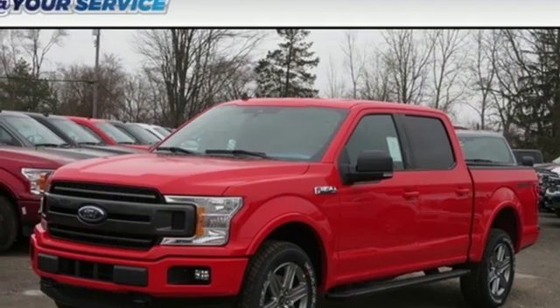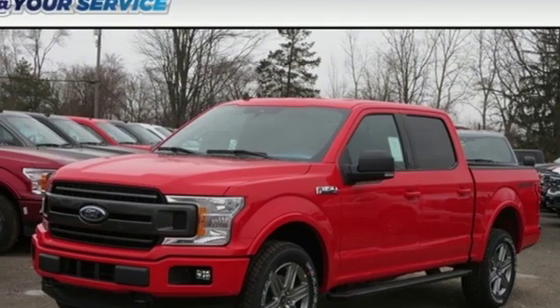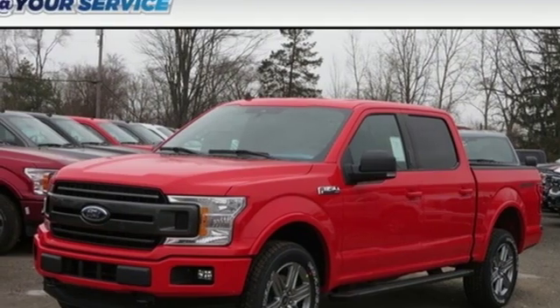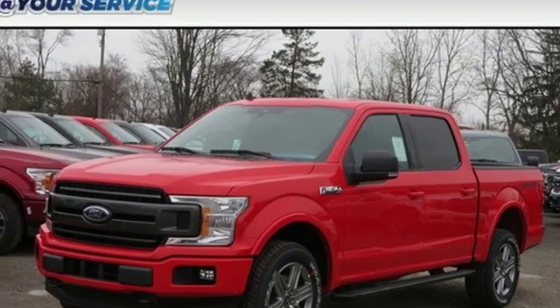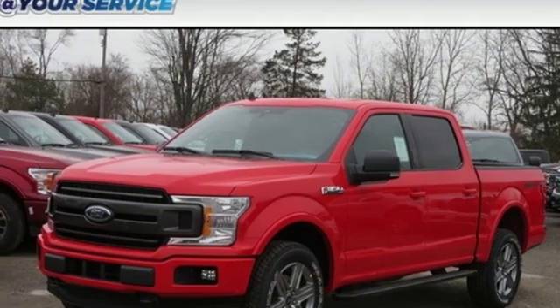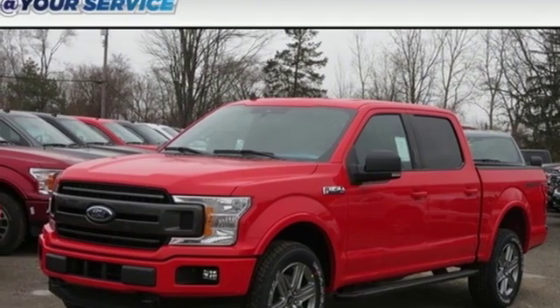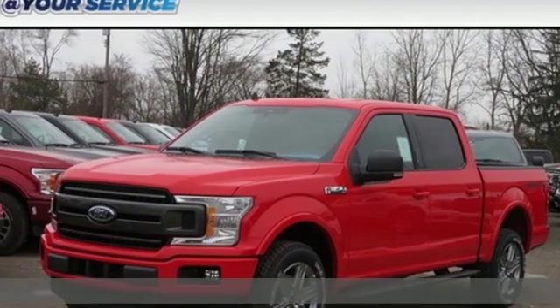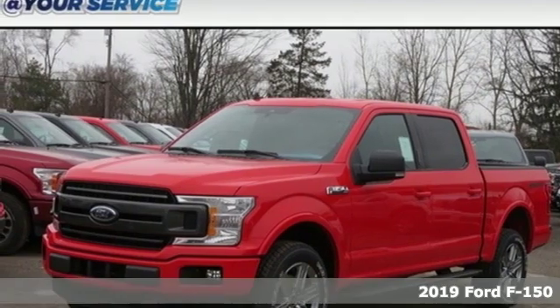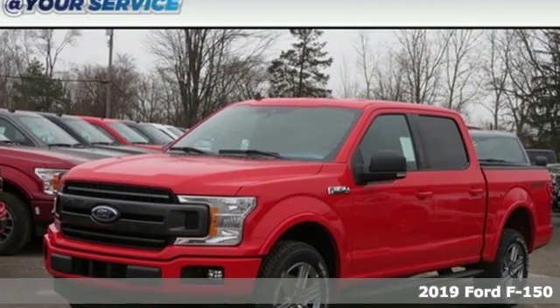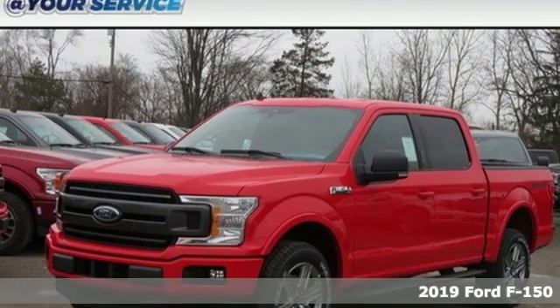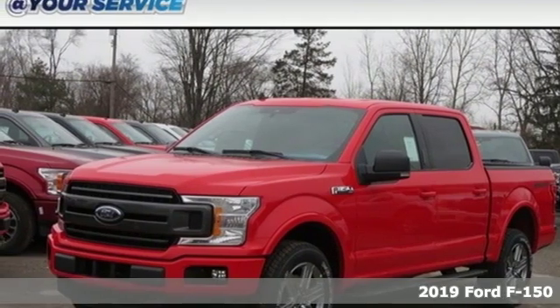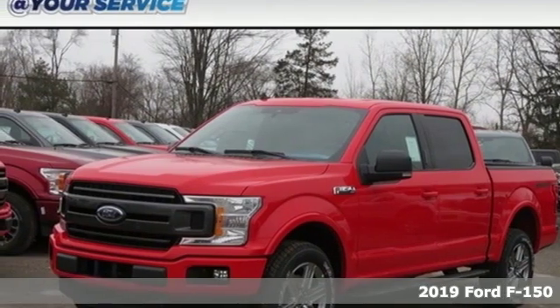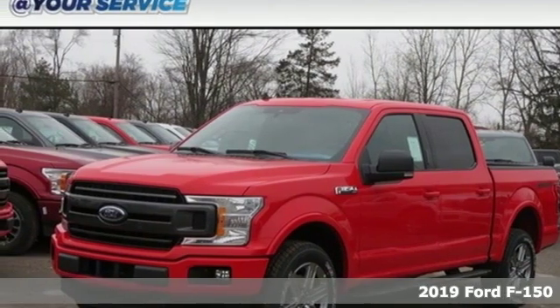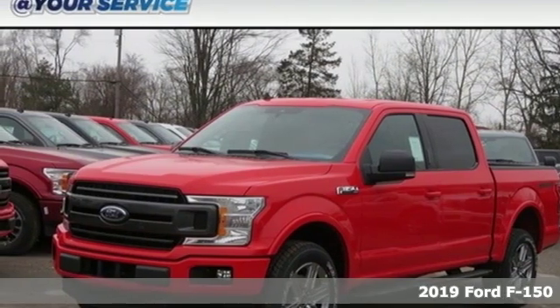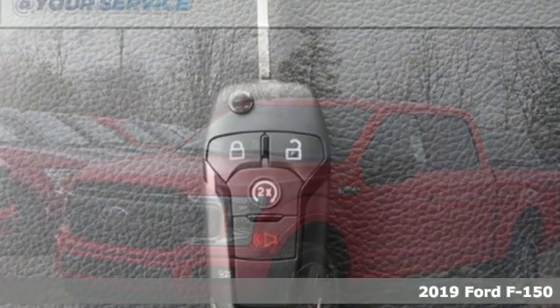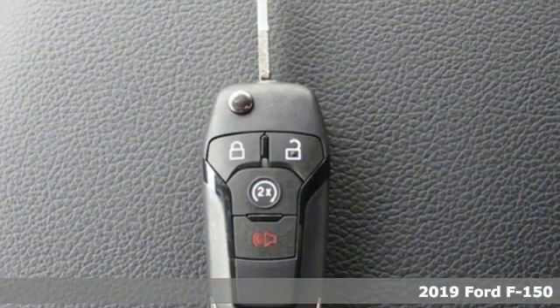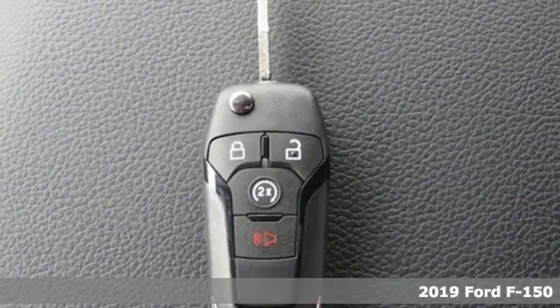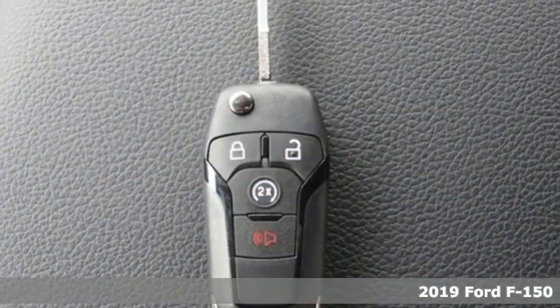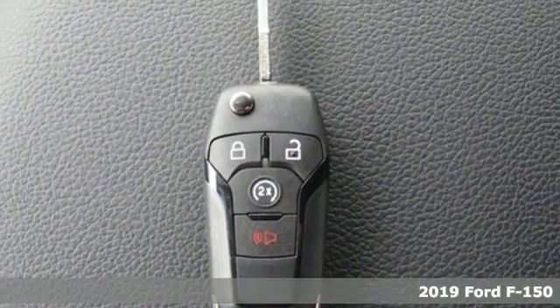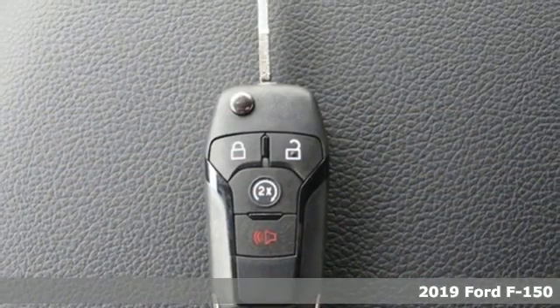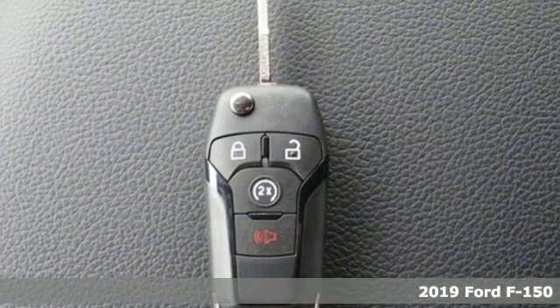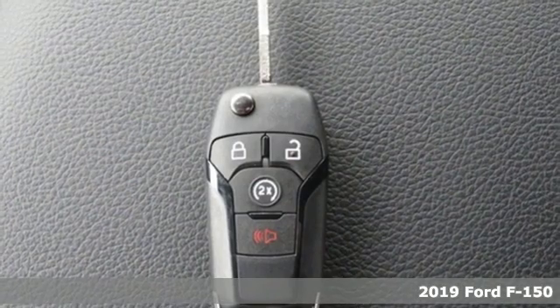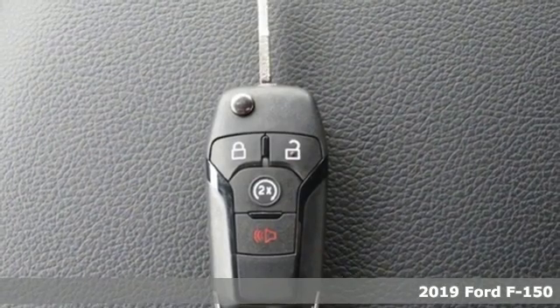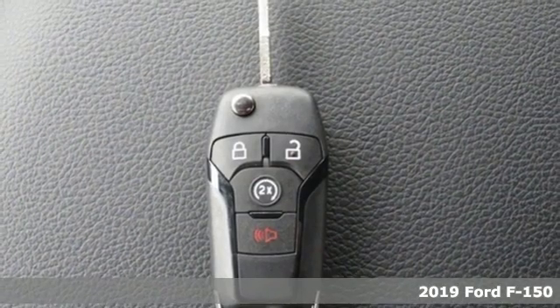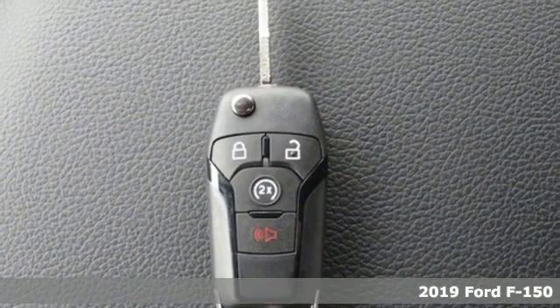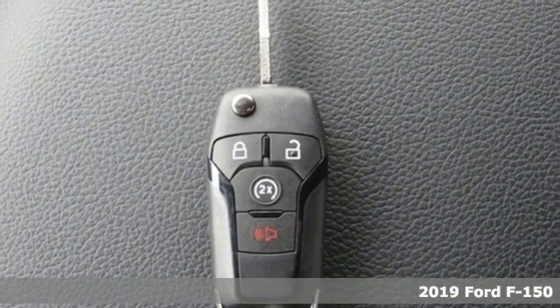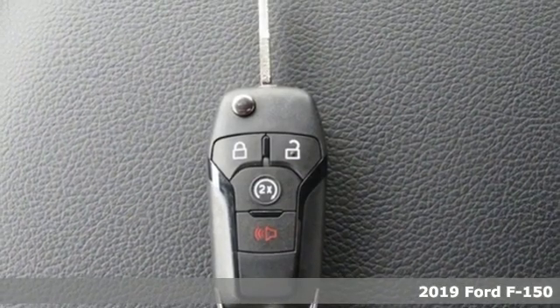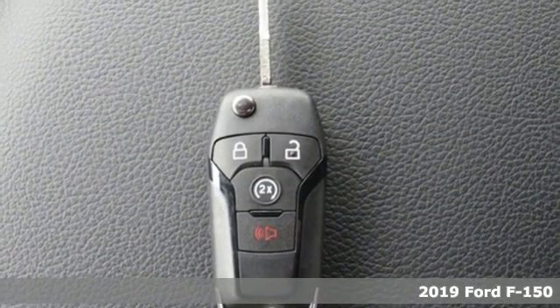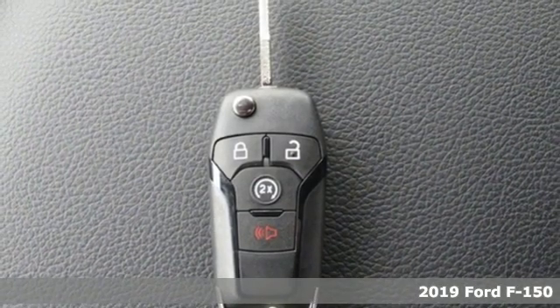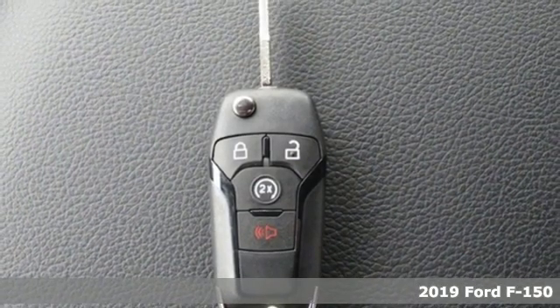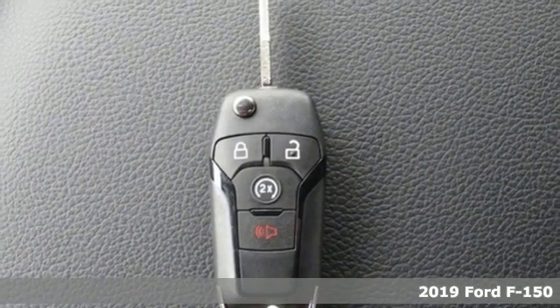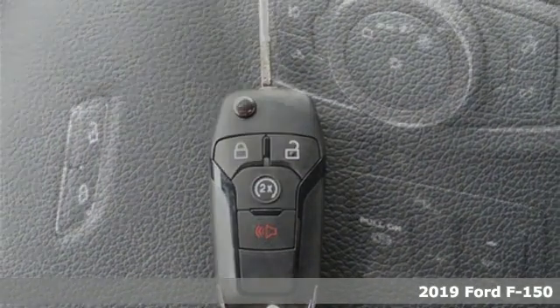It's a new 2019 Ford F-150. Job after job, this truck is always ready for the next project.